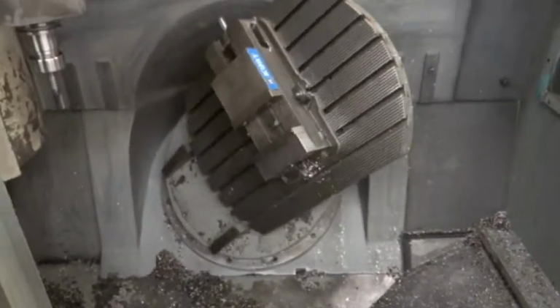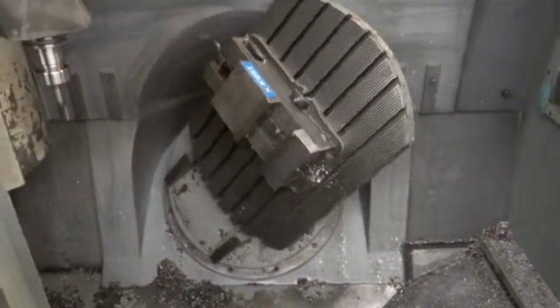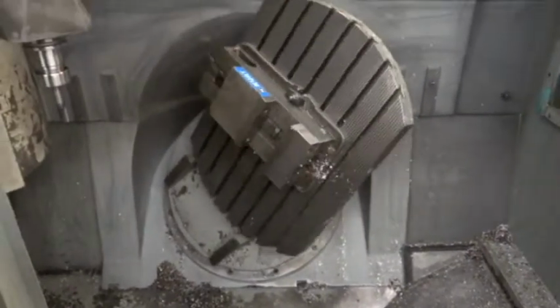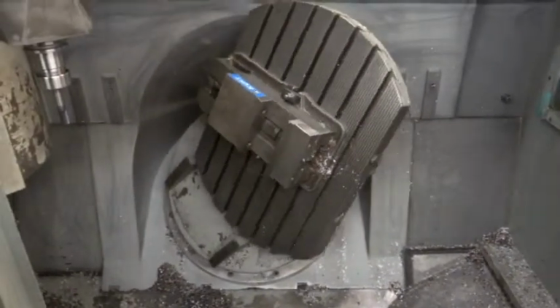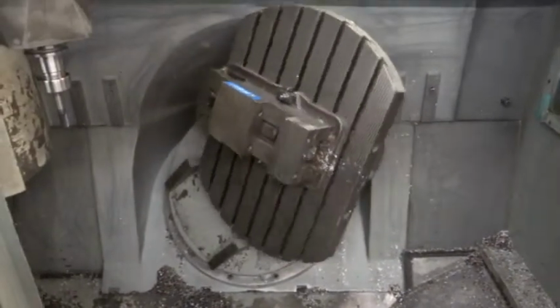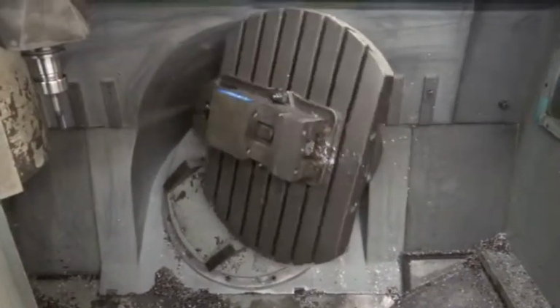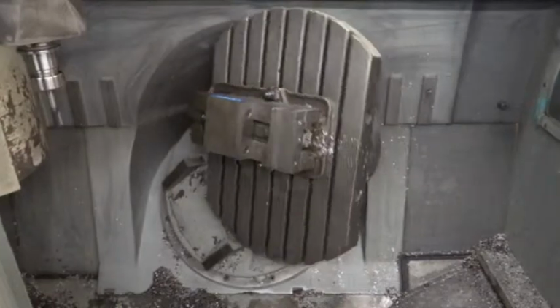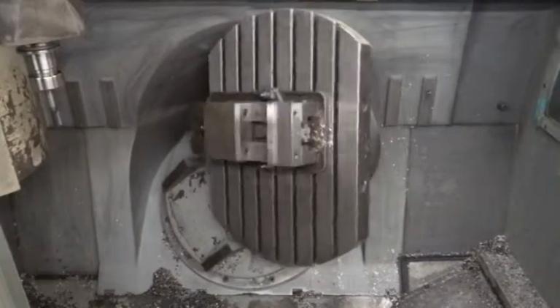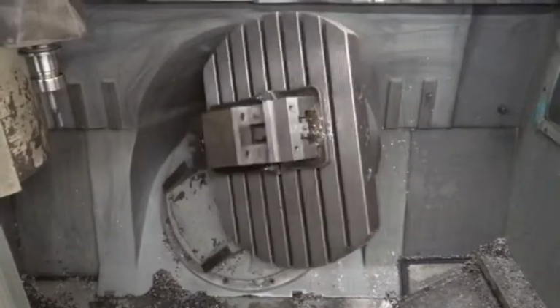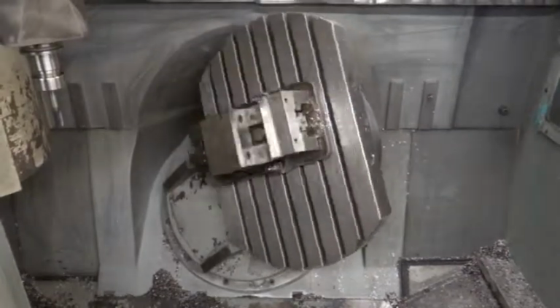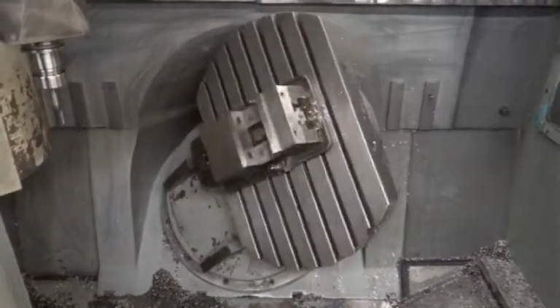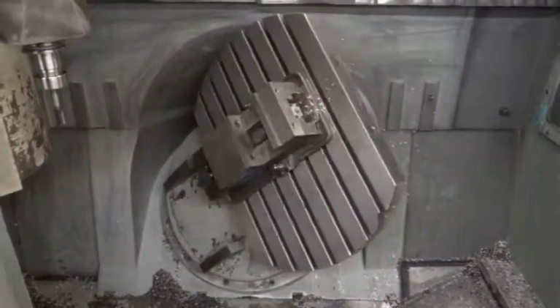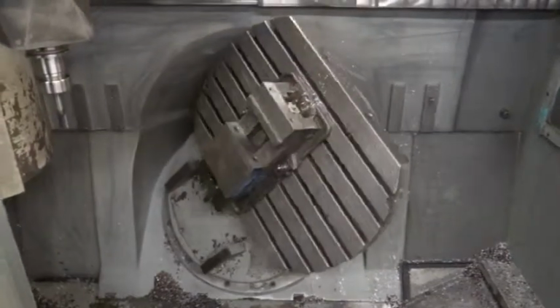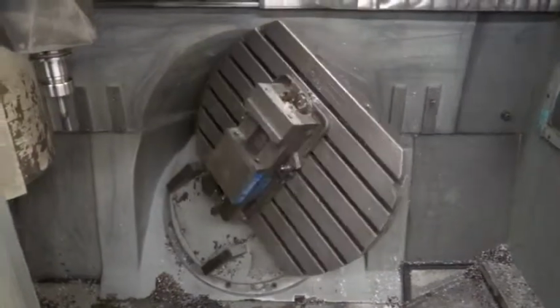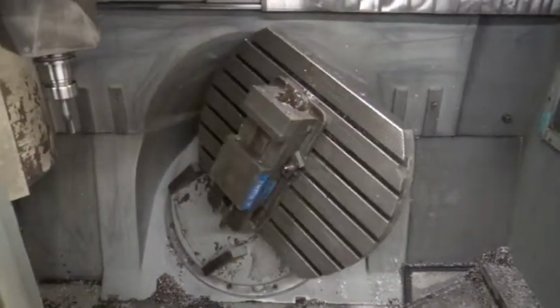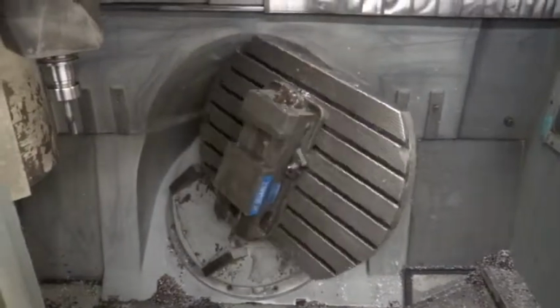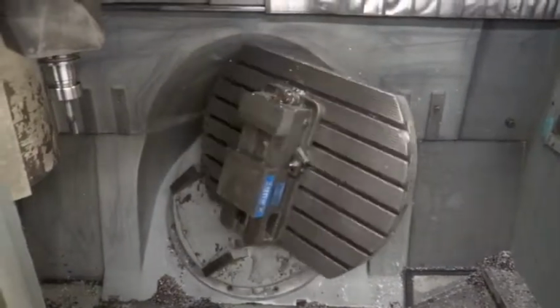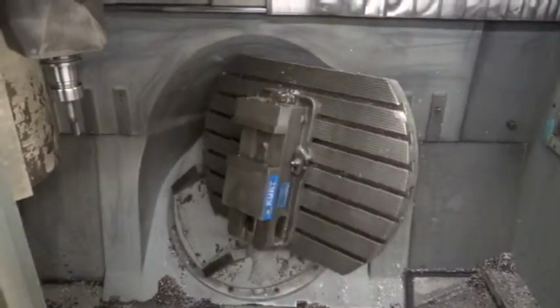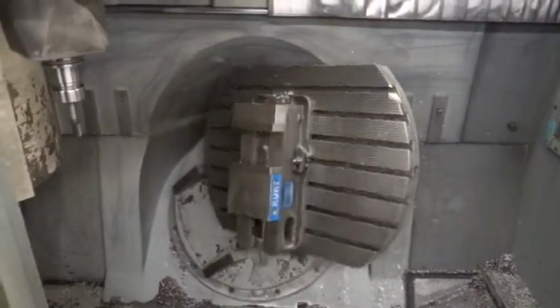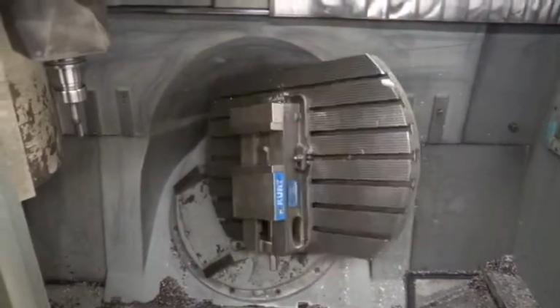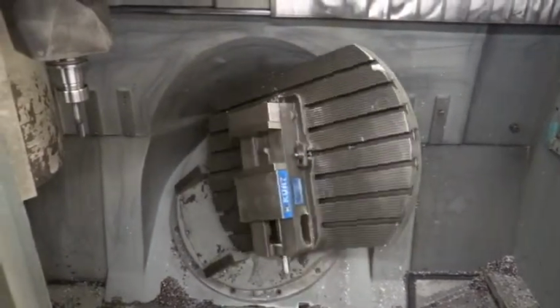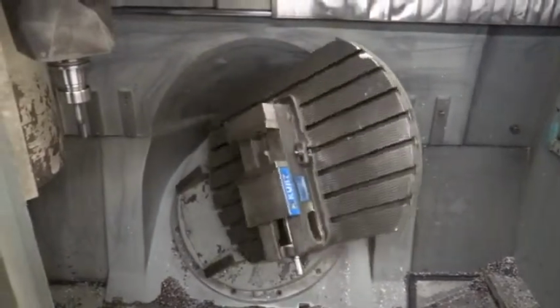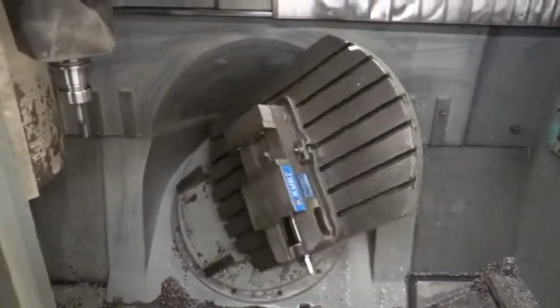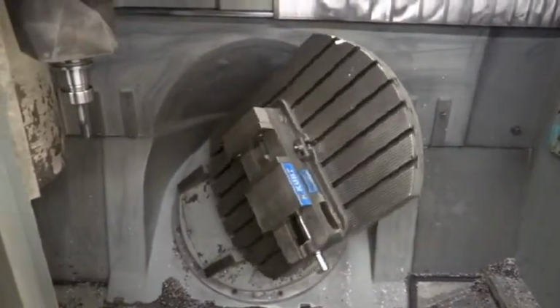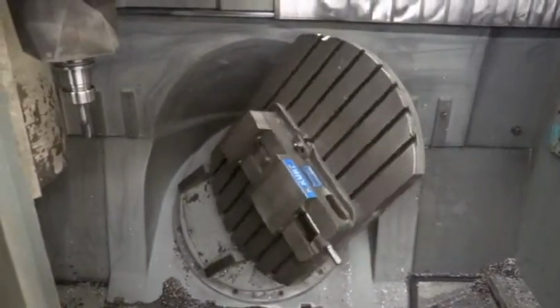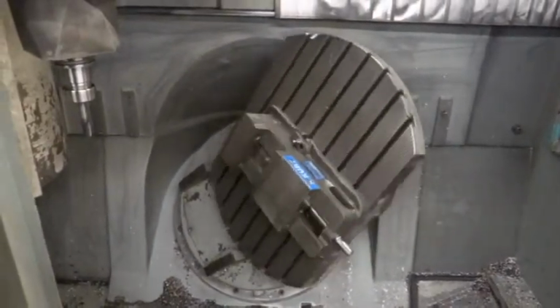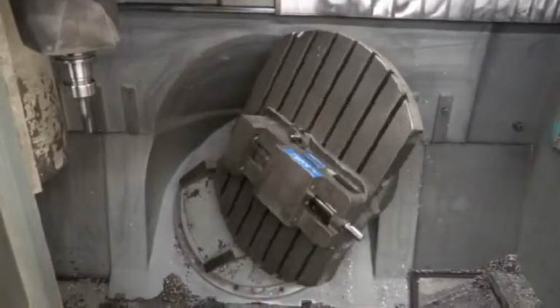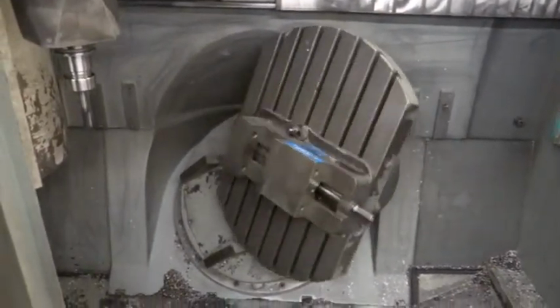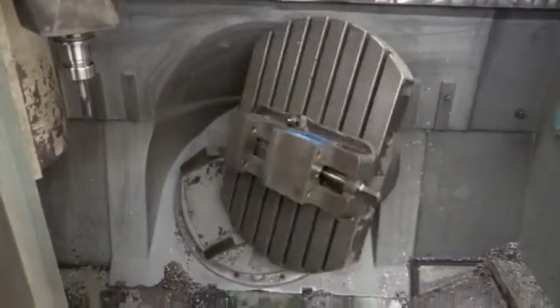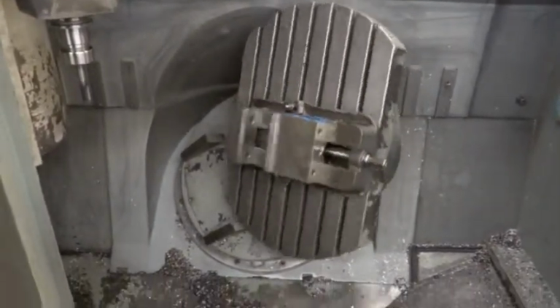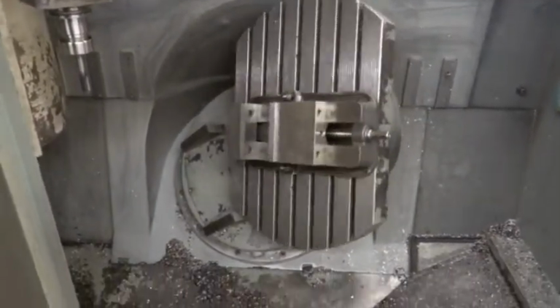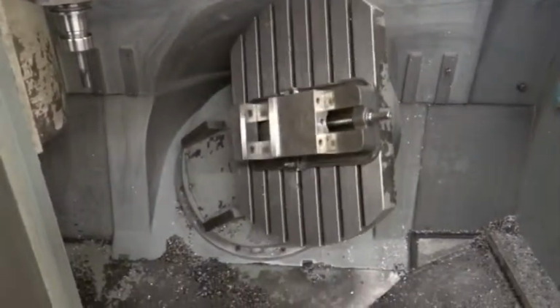Nice, large, stable on this machine. Gives you a nice working range — nice and smooth.